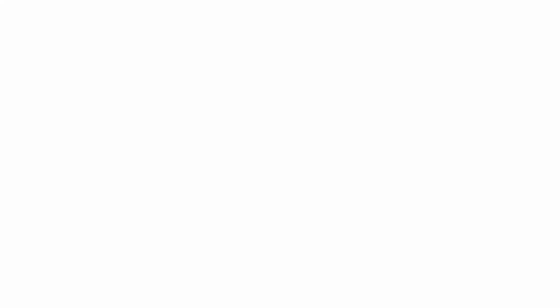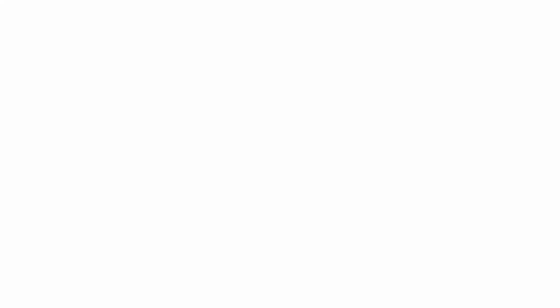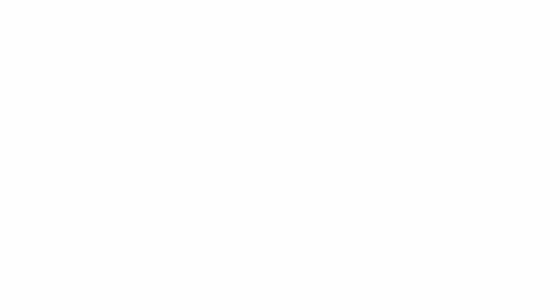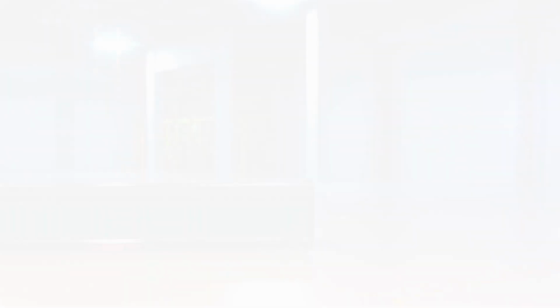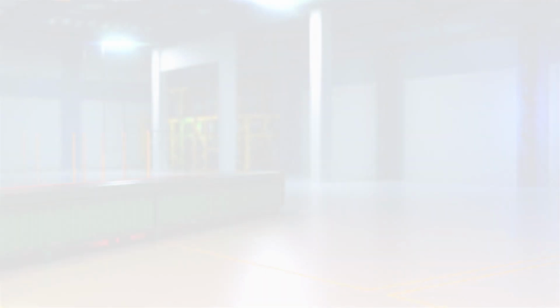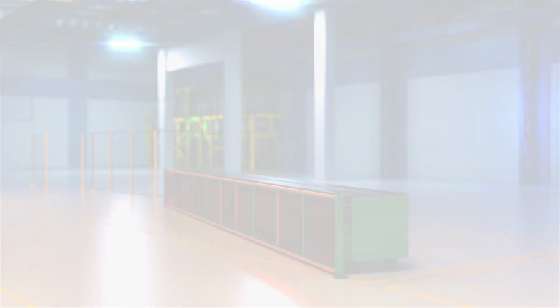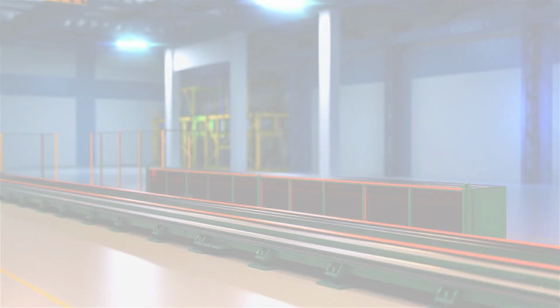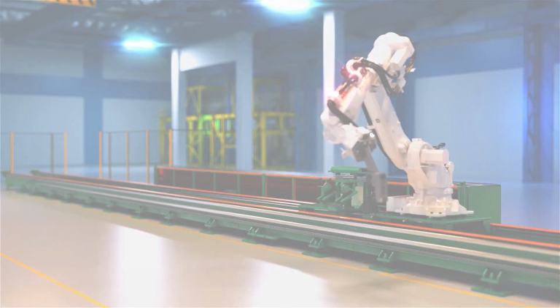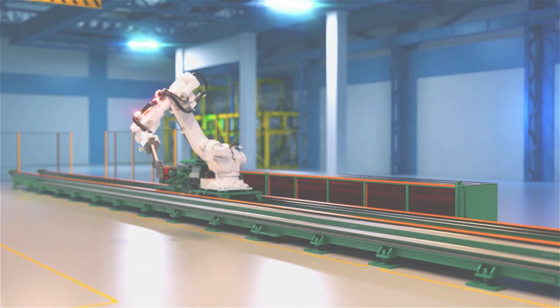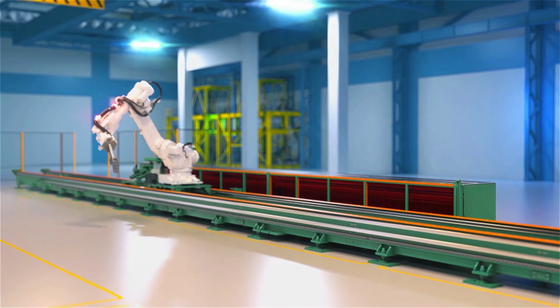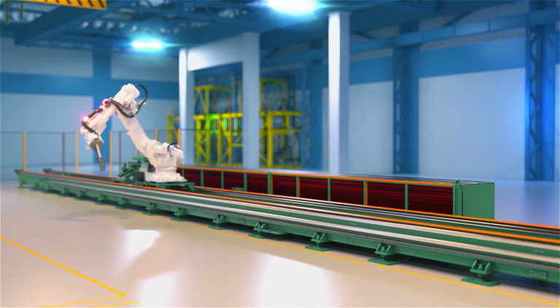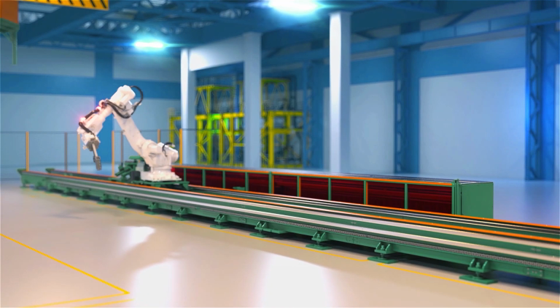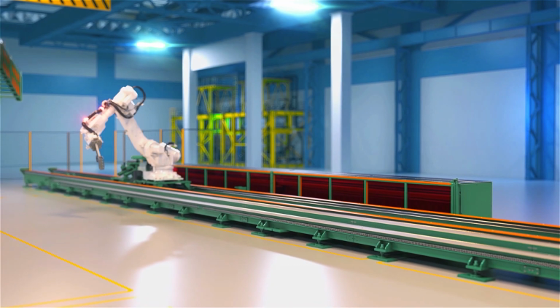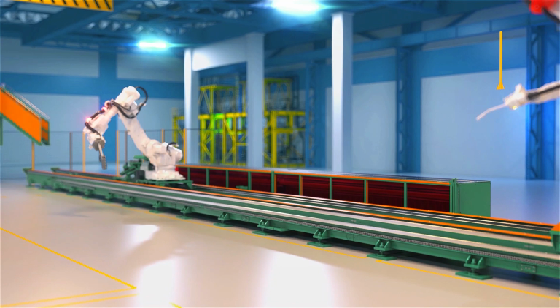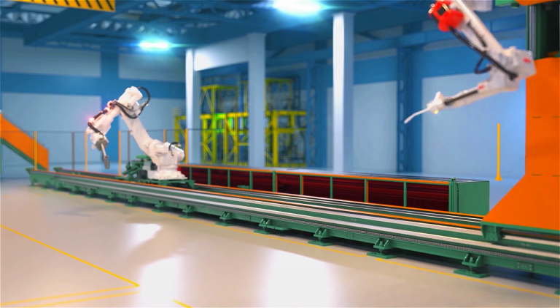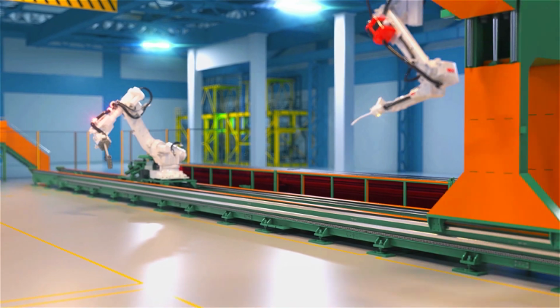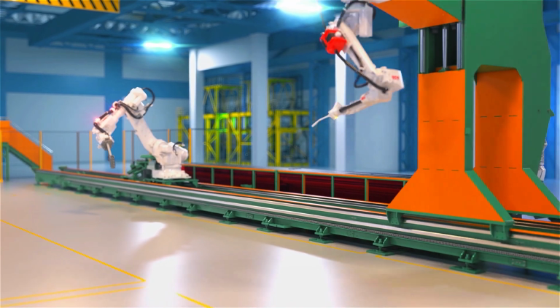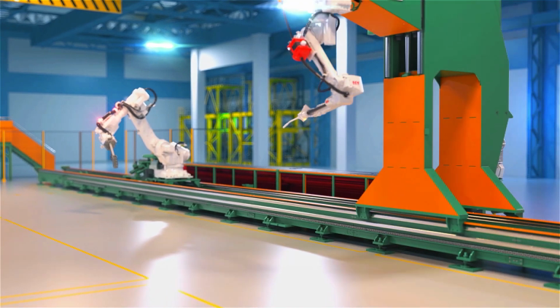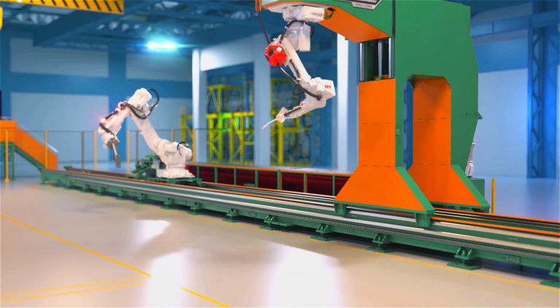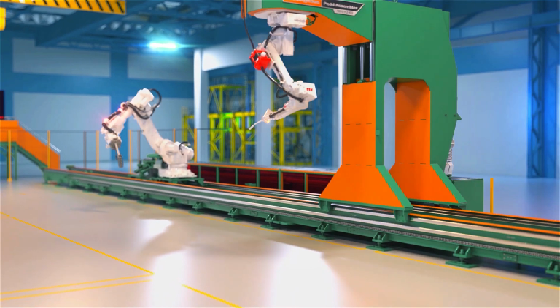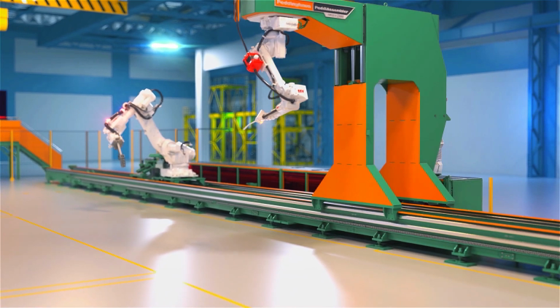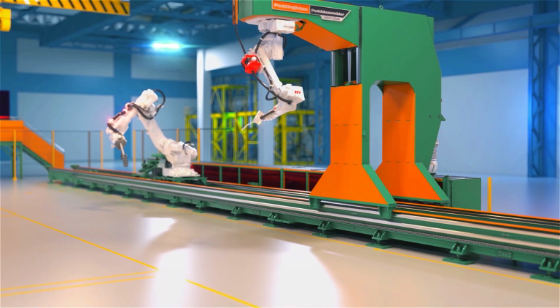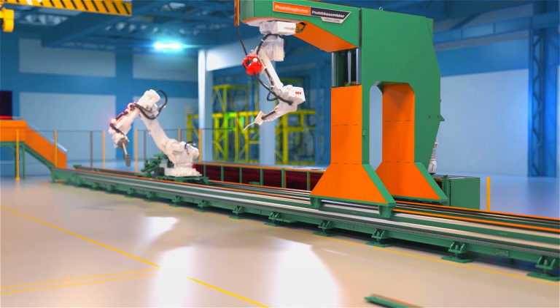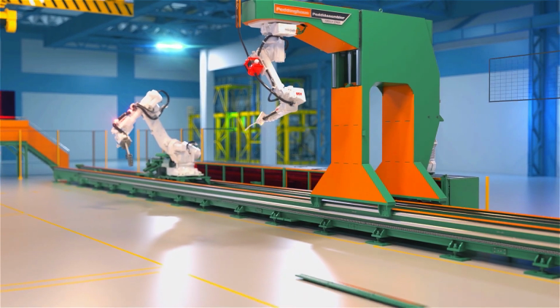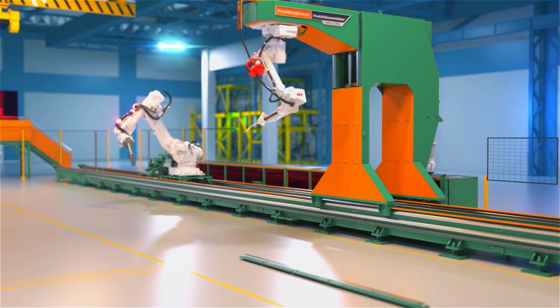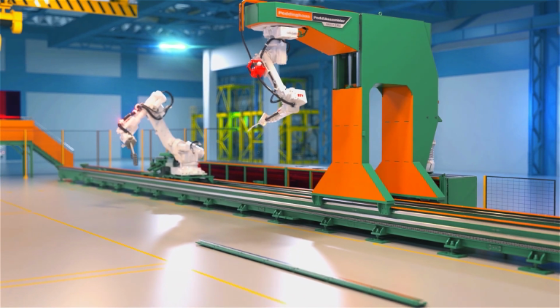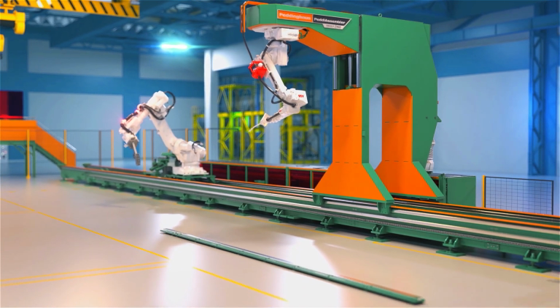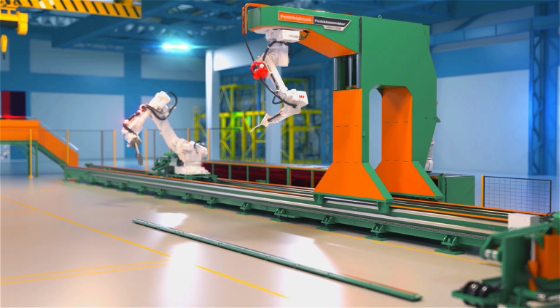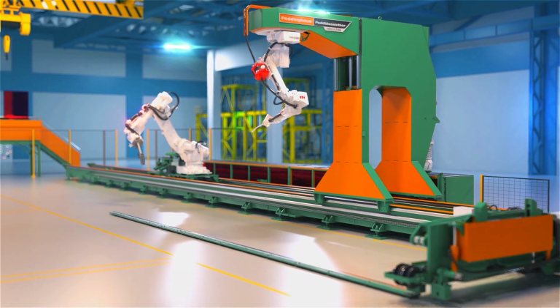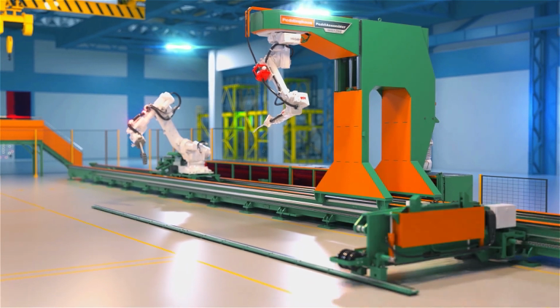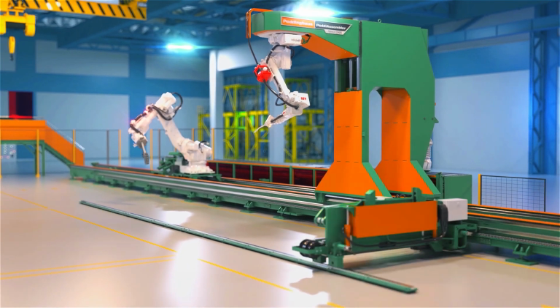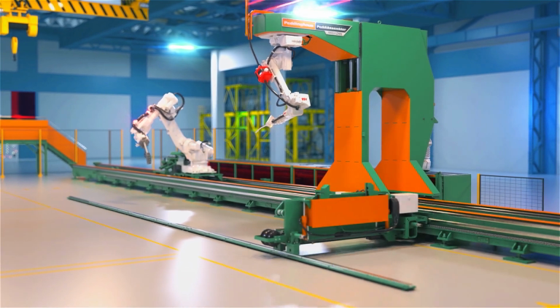The Petty Assembler, powered by Zeman, is the absolute solution for steel beam assembly.